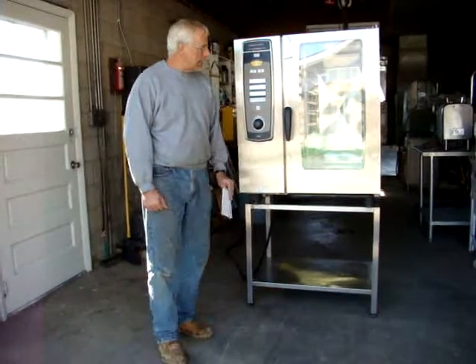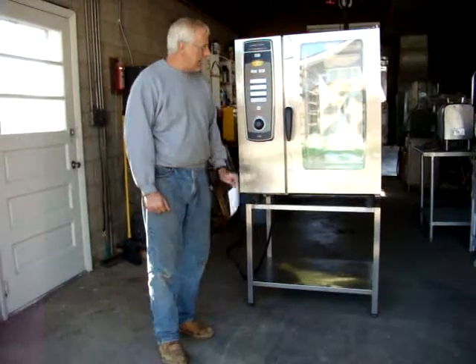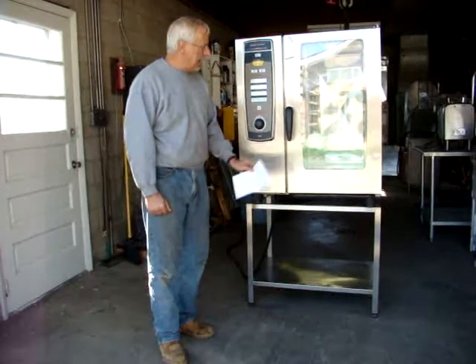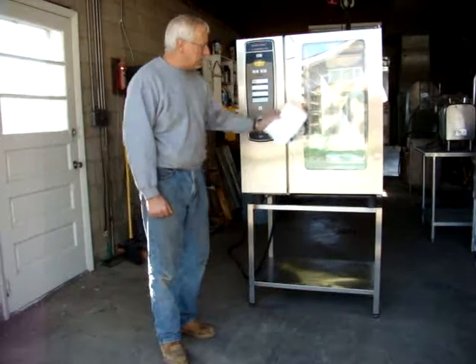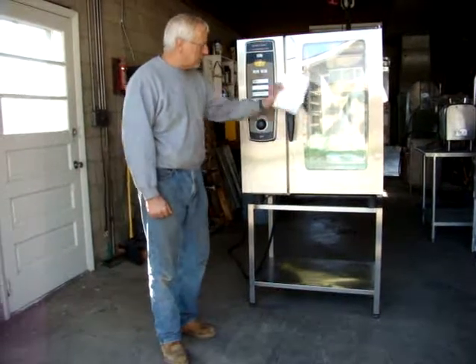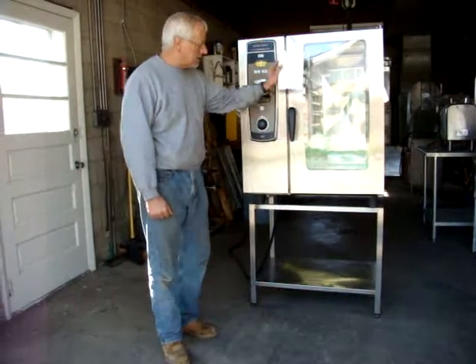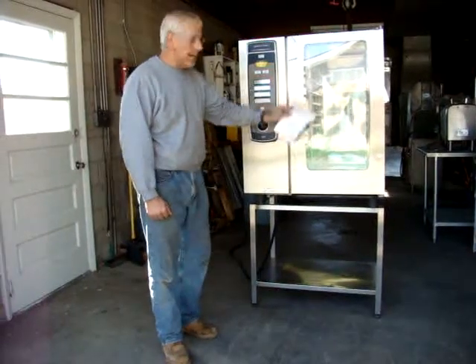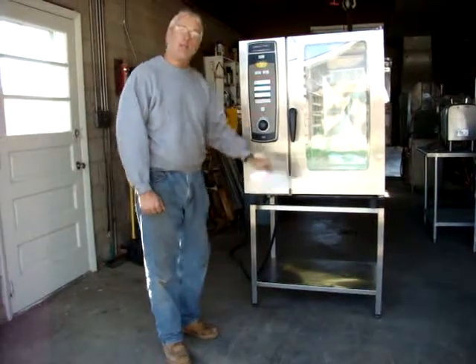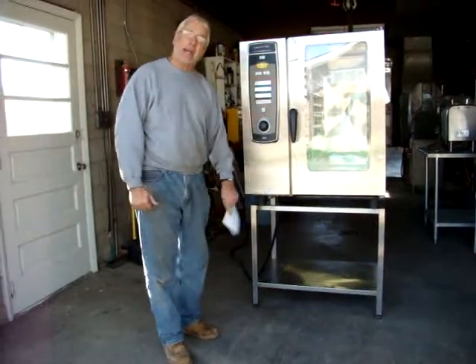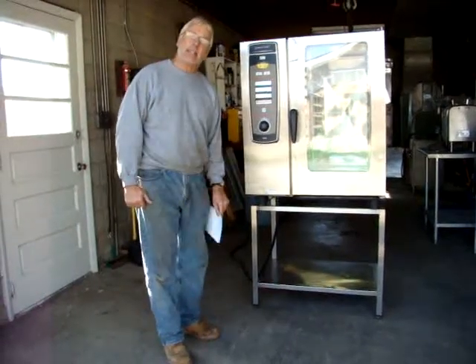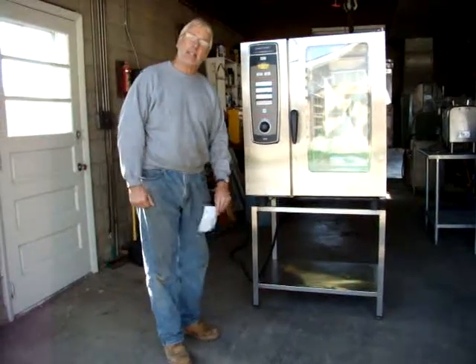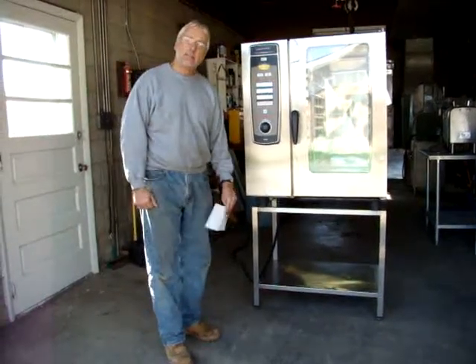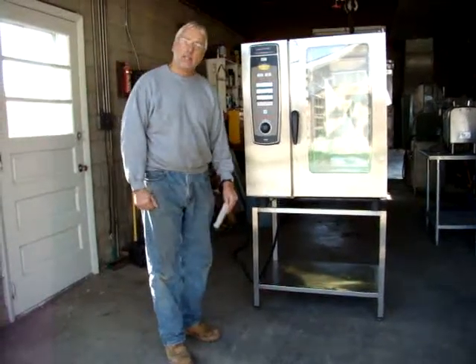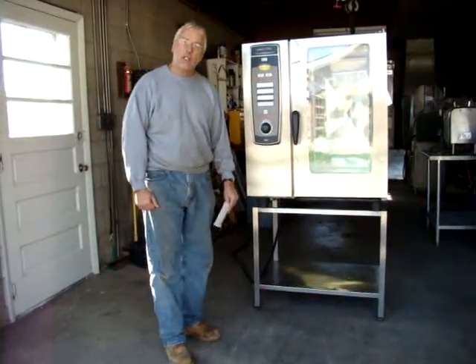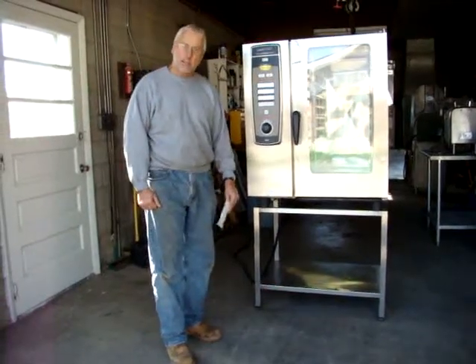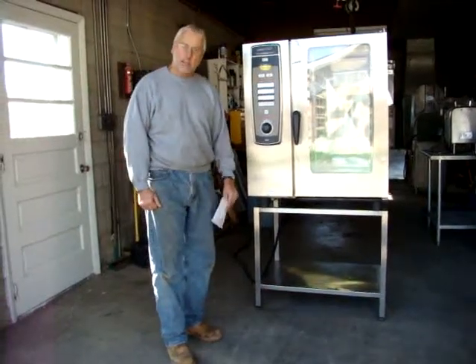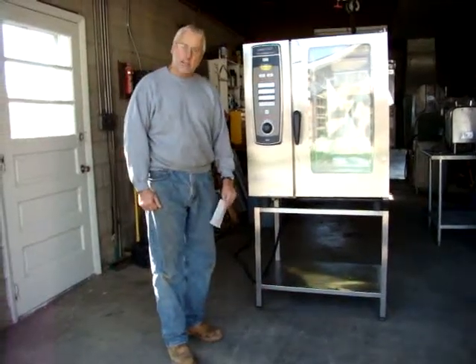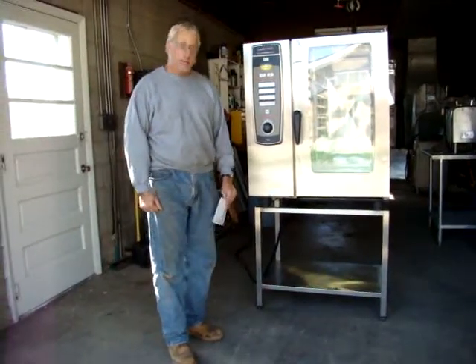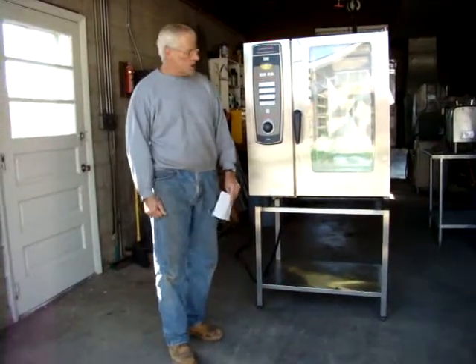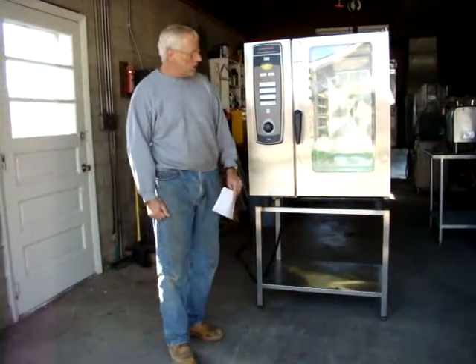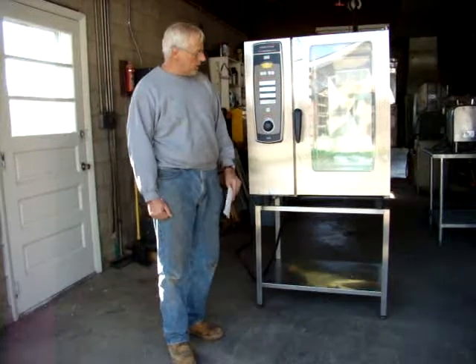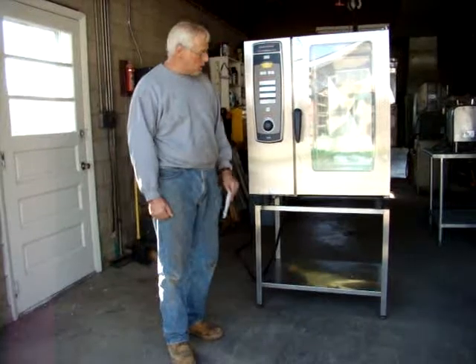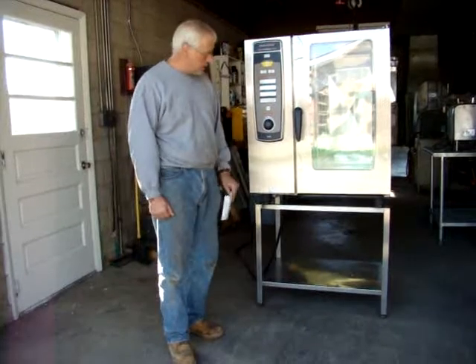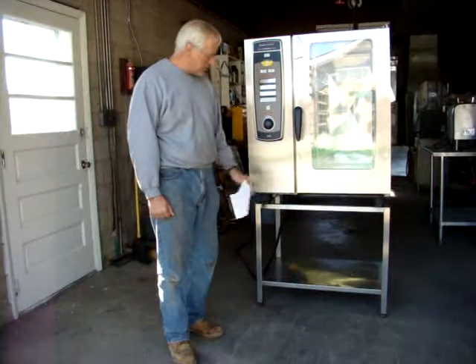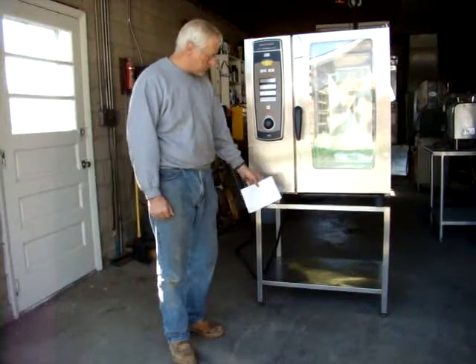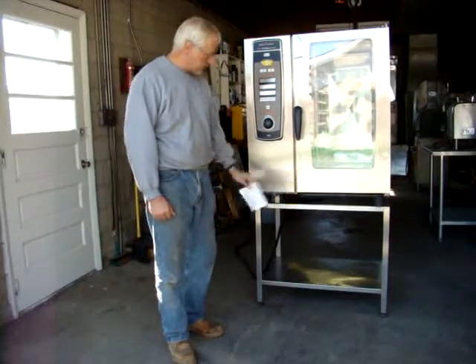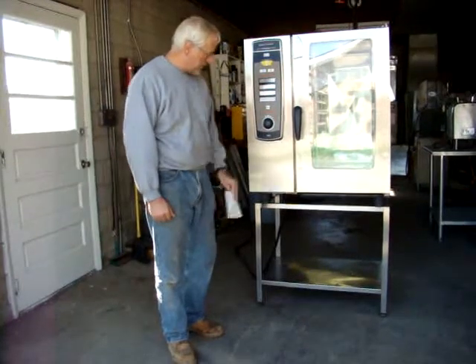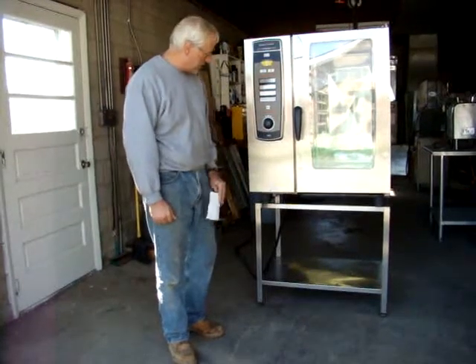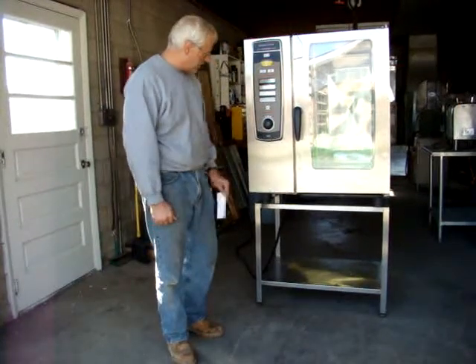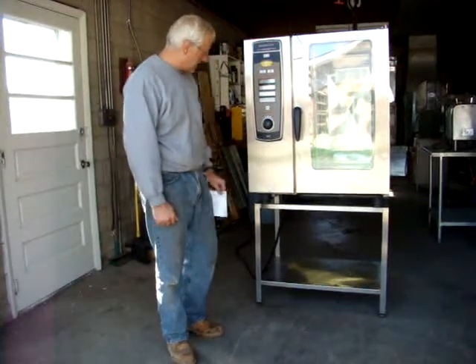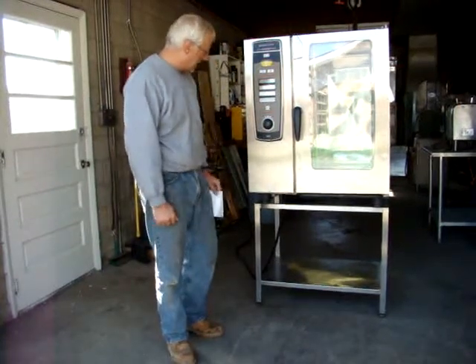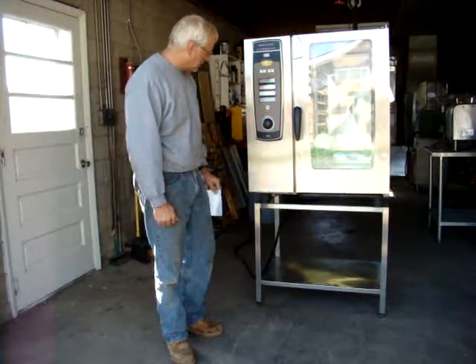It's a 10-pan unit, so it's a large unit, and it comes with a stainless steel stand.